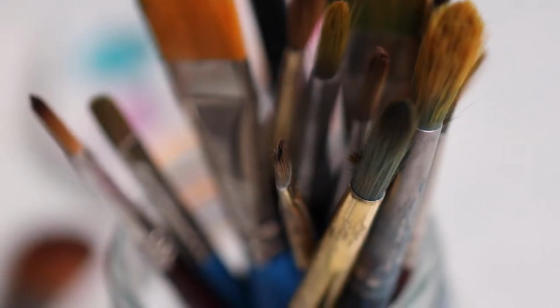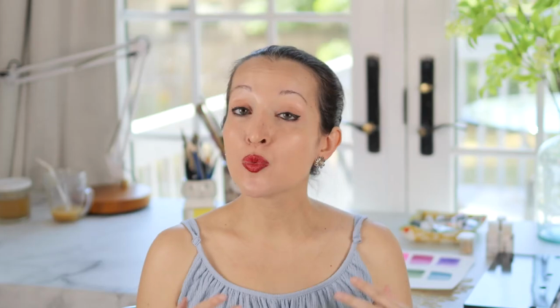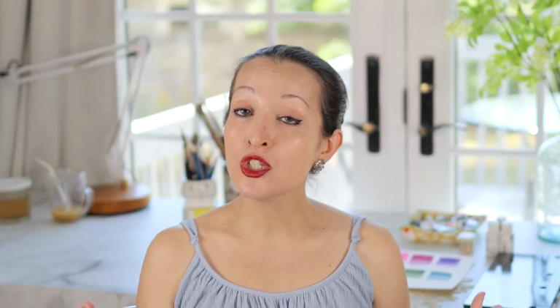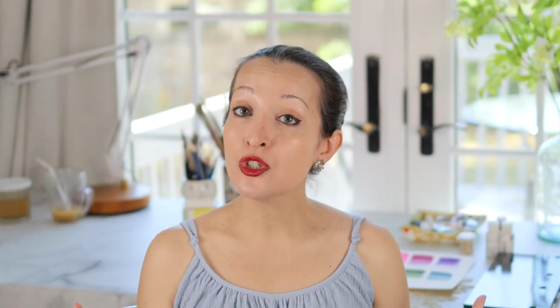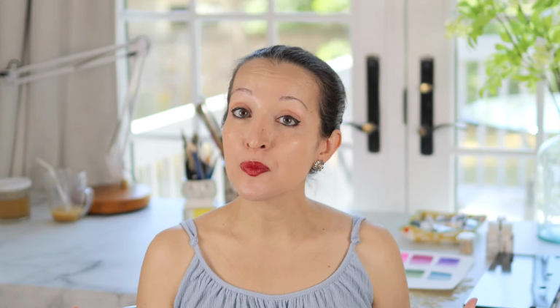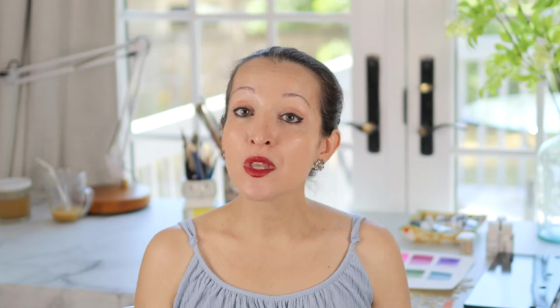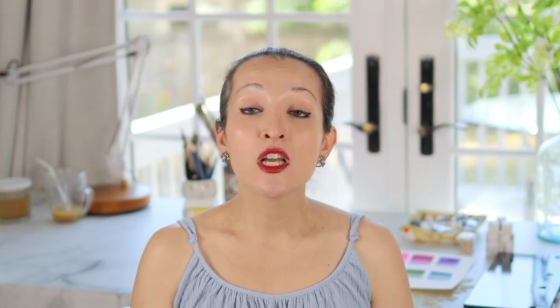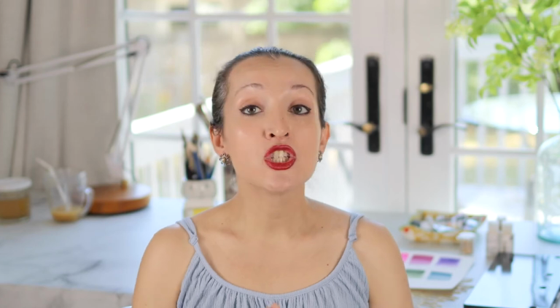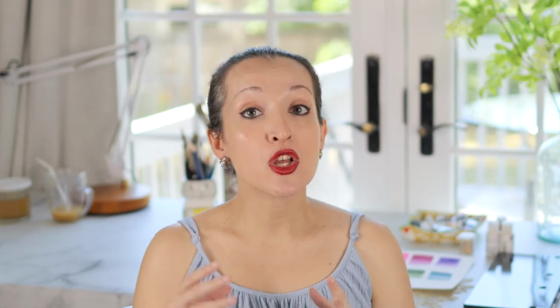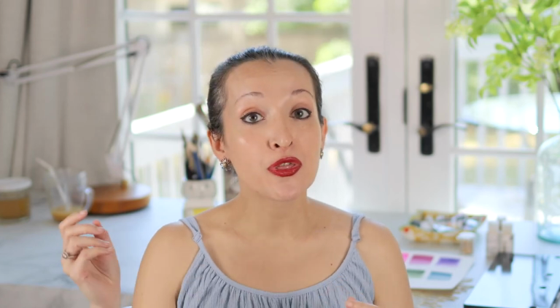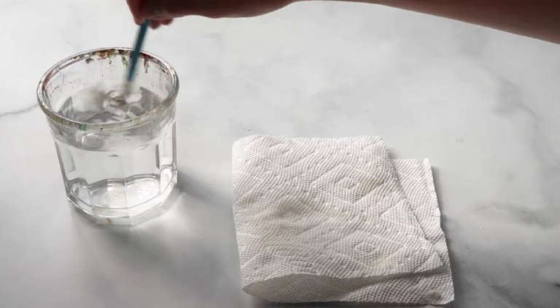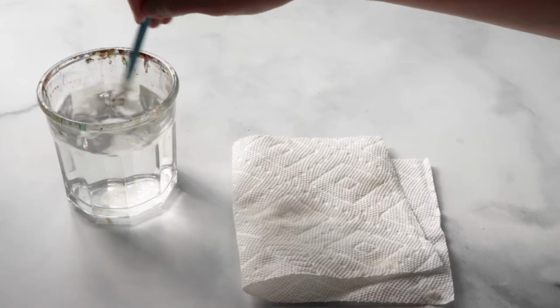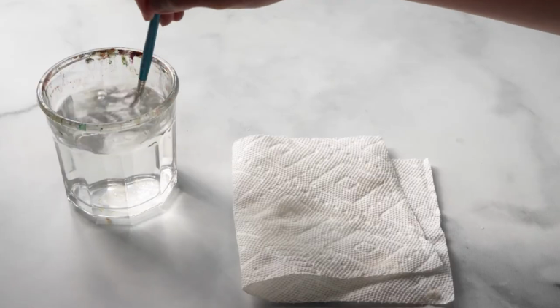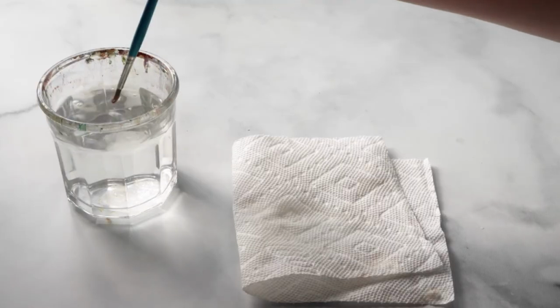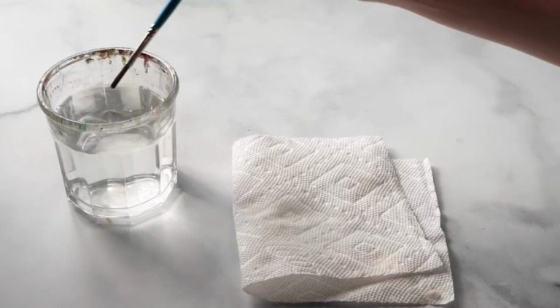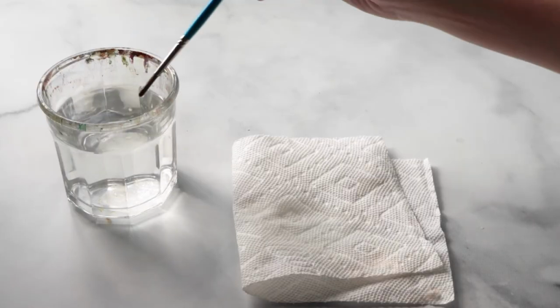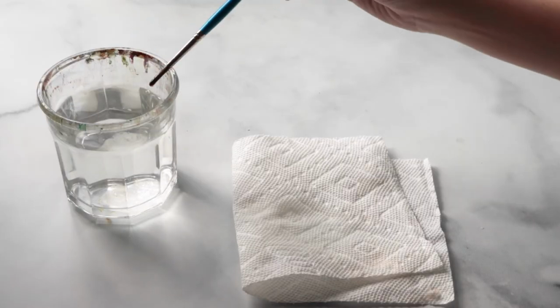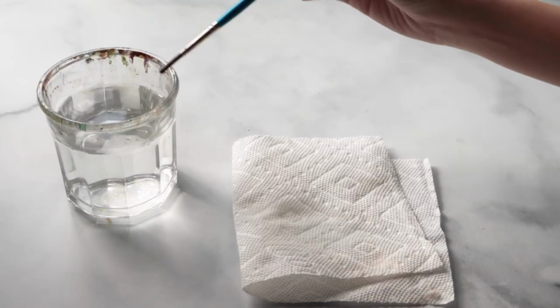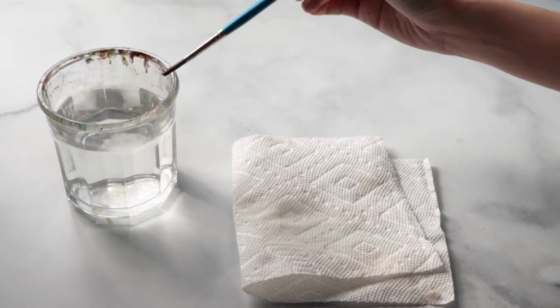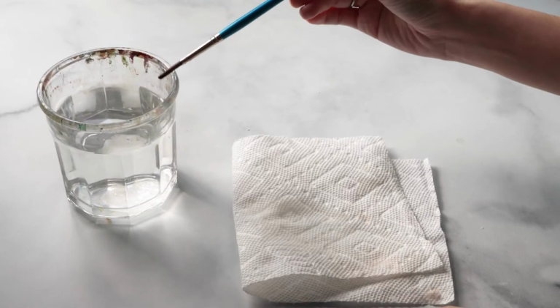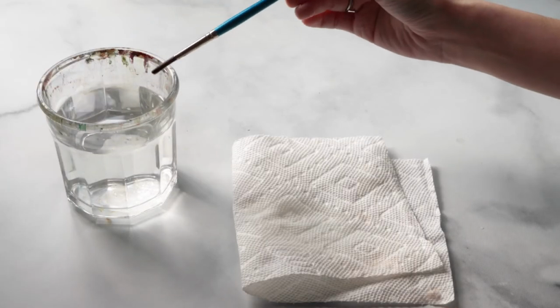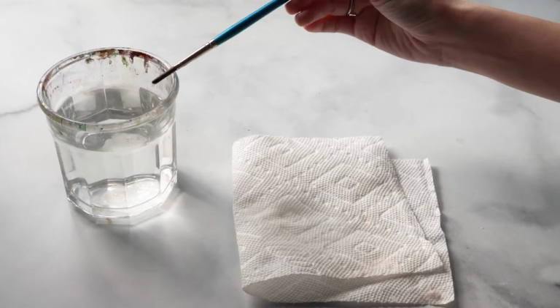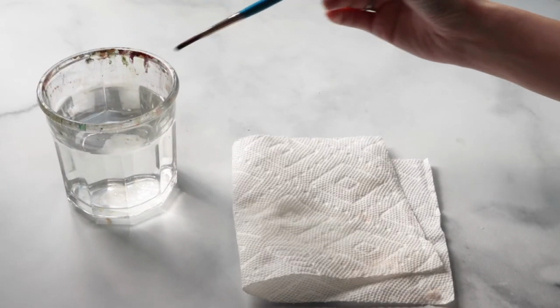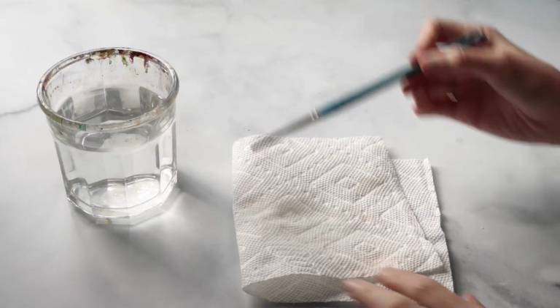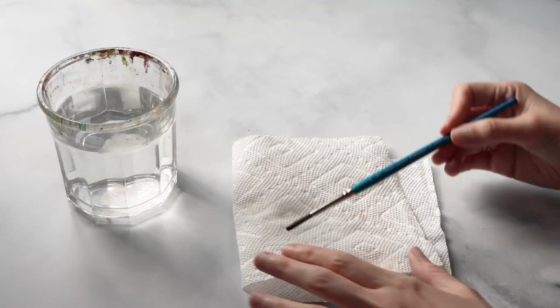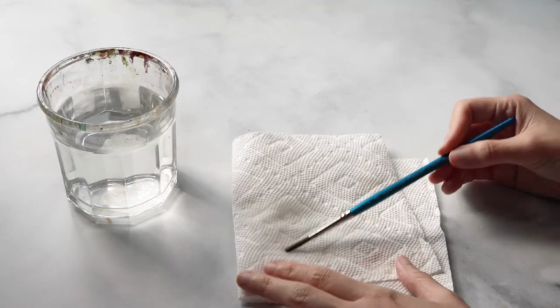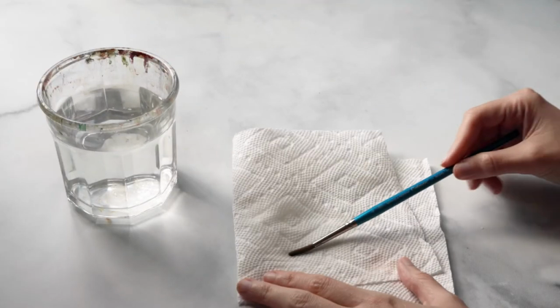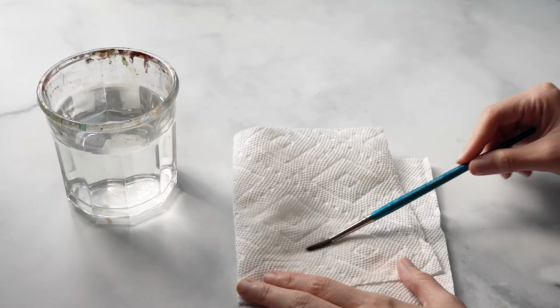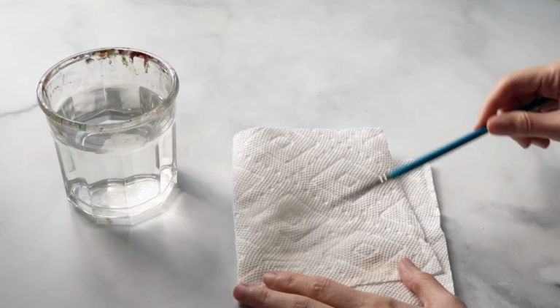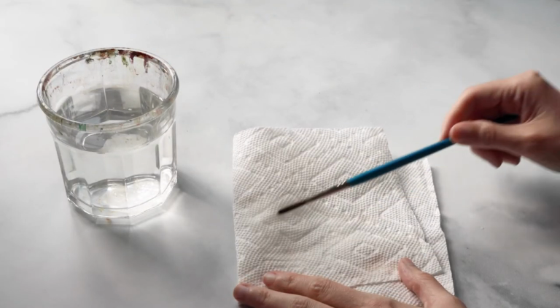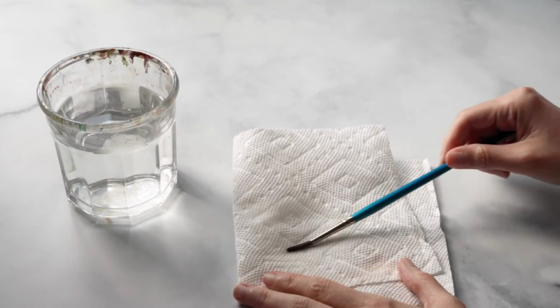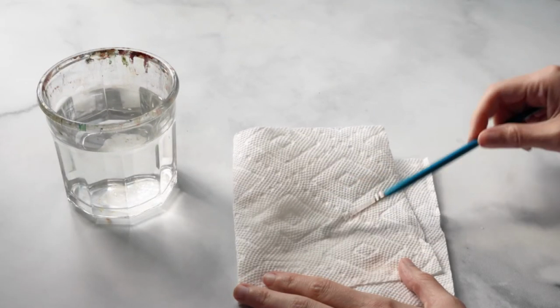So what do you do? Just a thorough swish in water and then blot with a paper towel — that's enough.